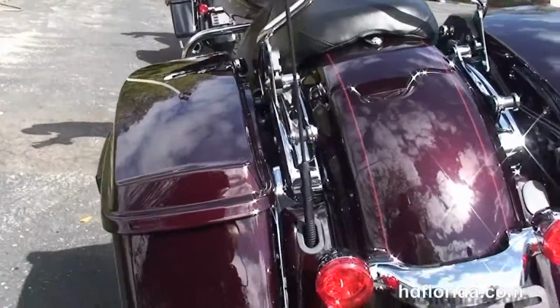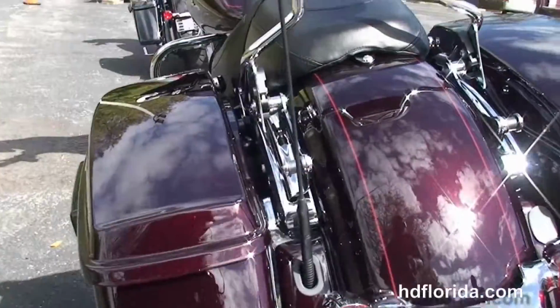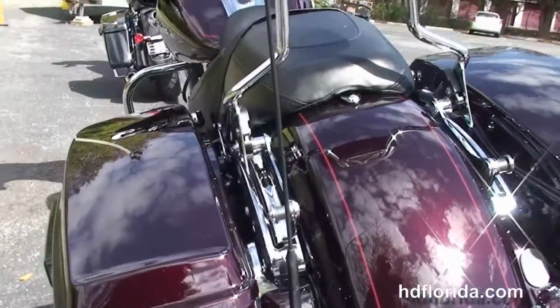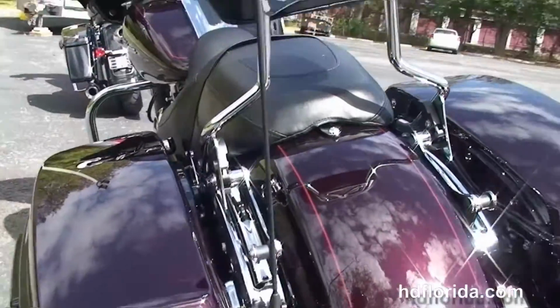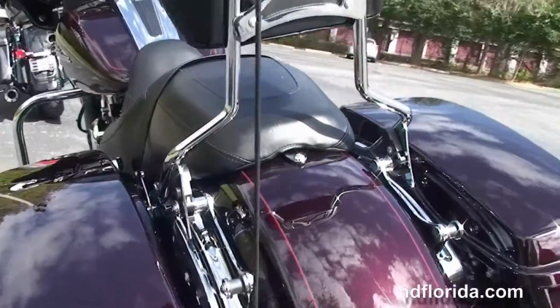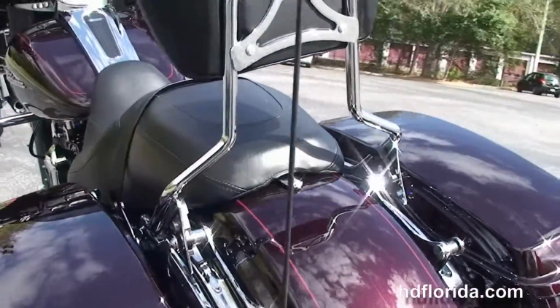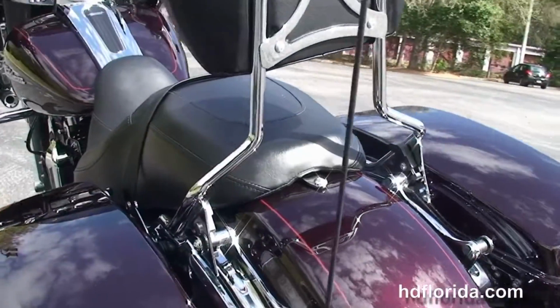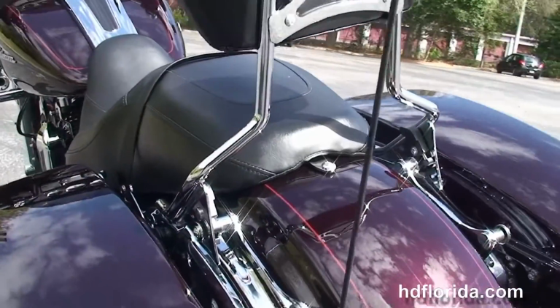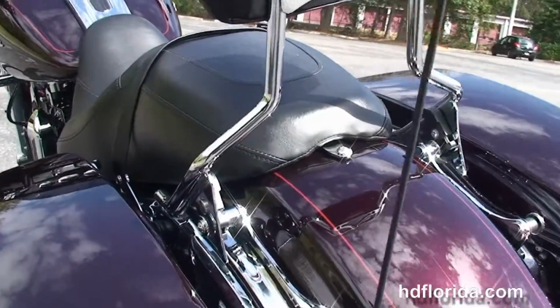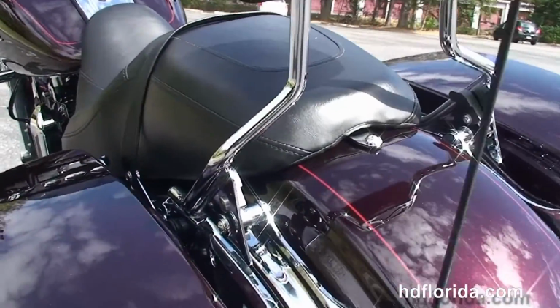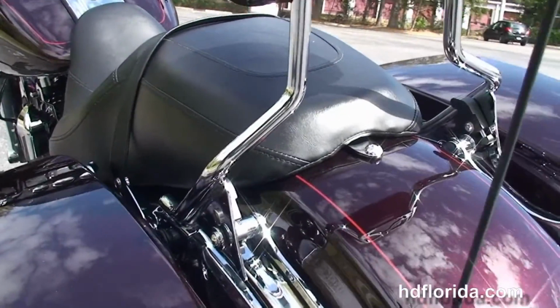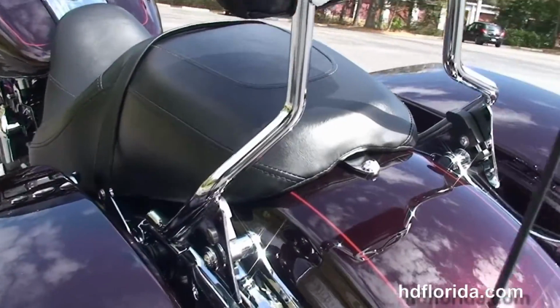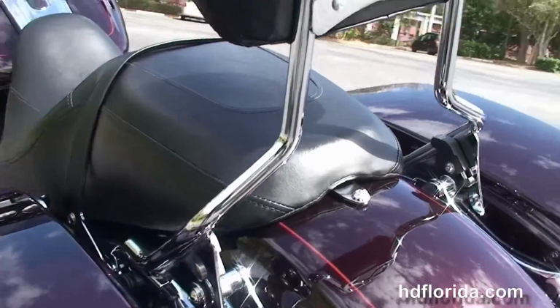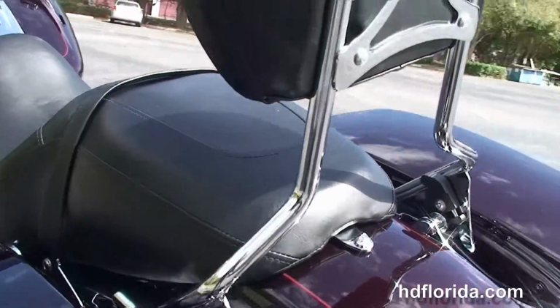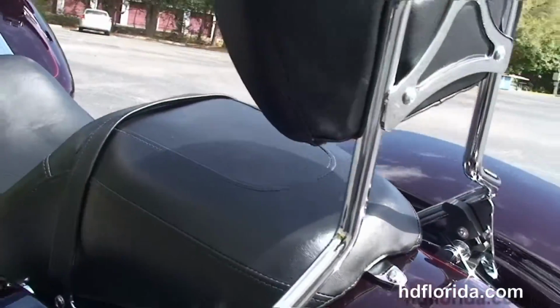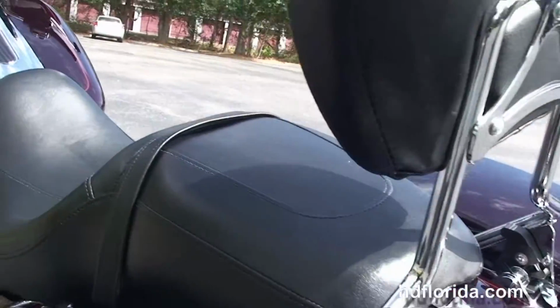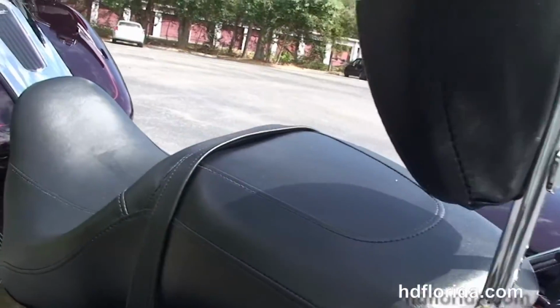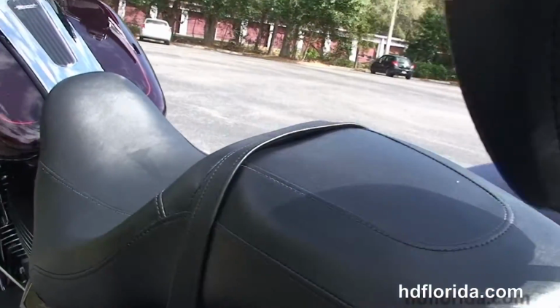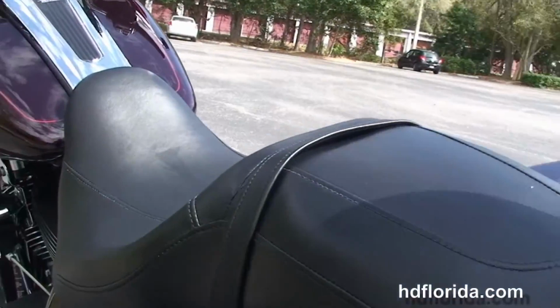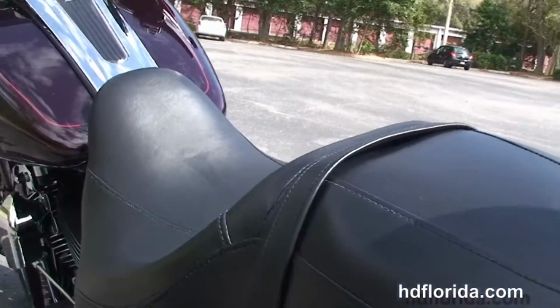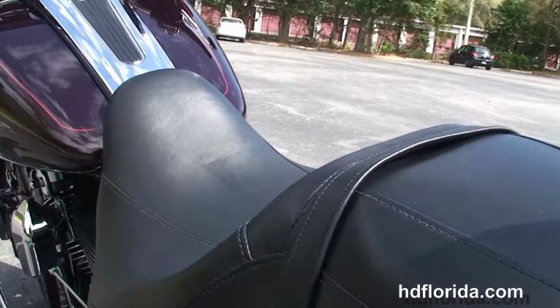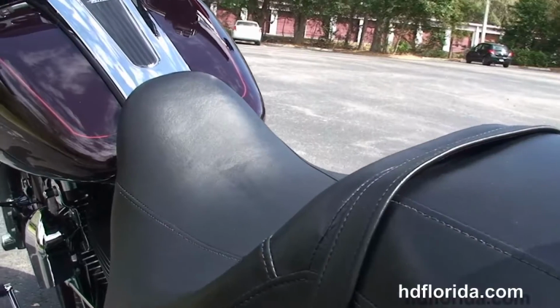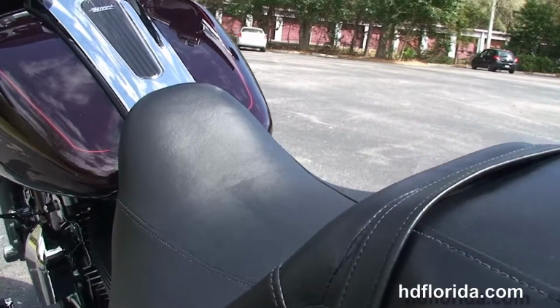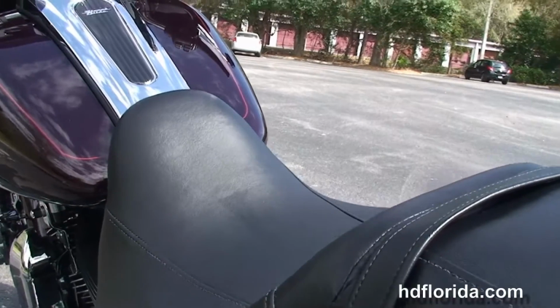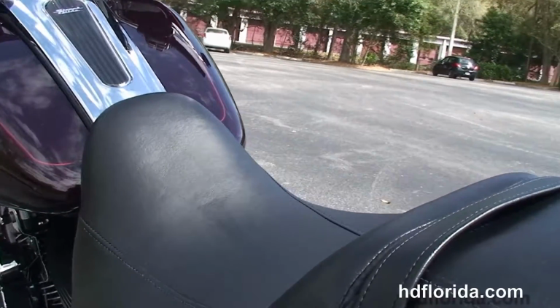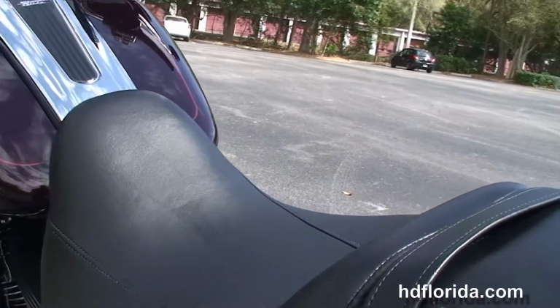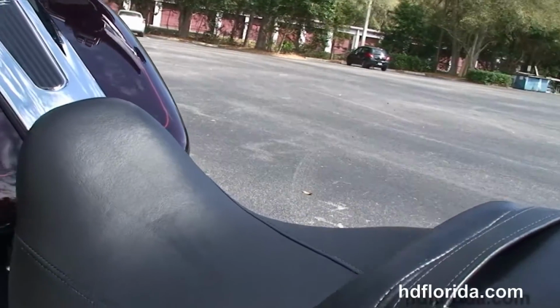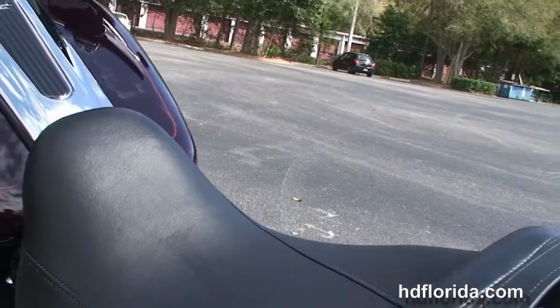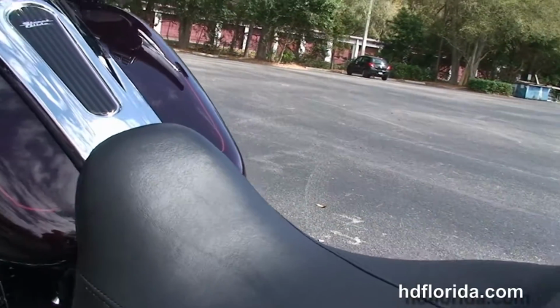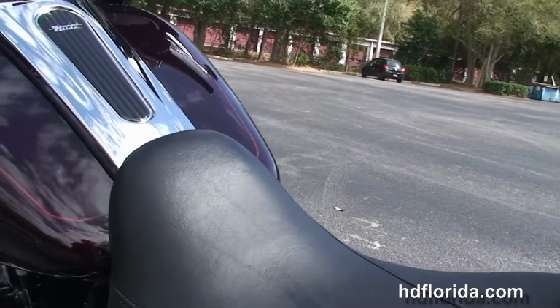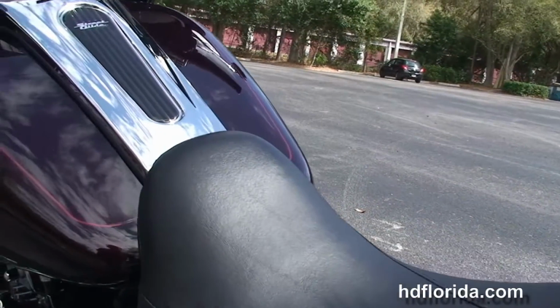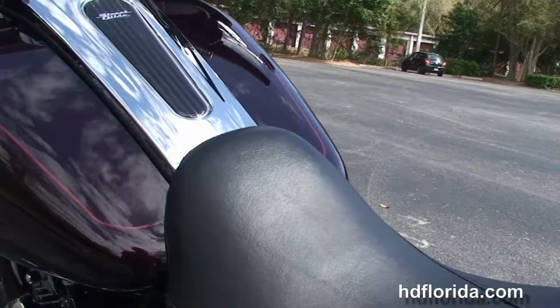Slammed rear suspension, the all-new one-touch hard locking saddlebags, custom filled-in rear fender, and integrated stop-tail turn lights.